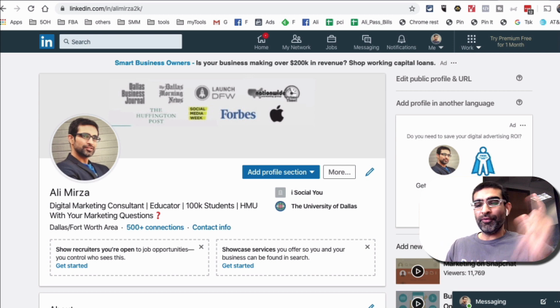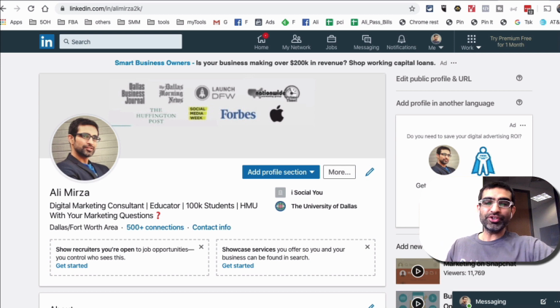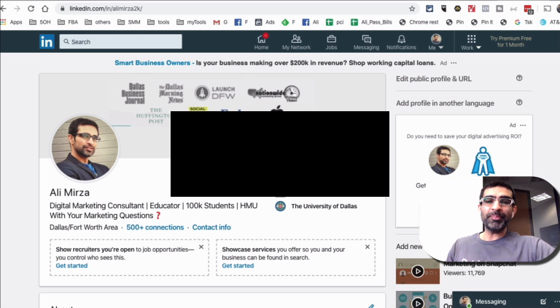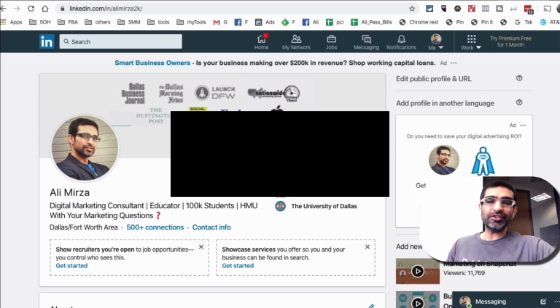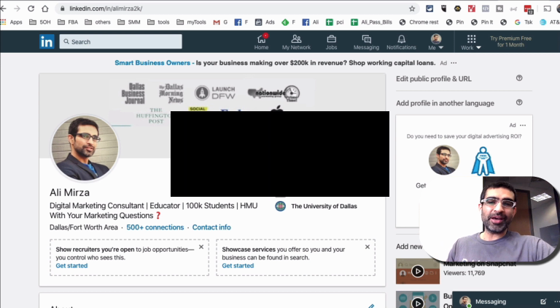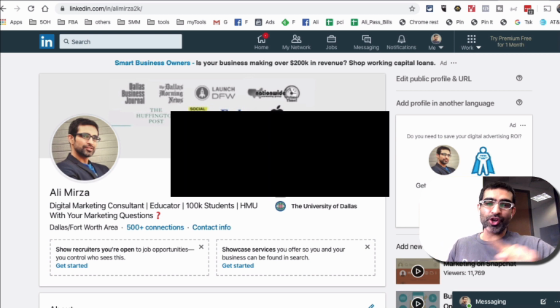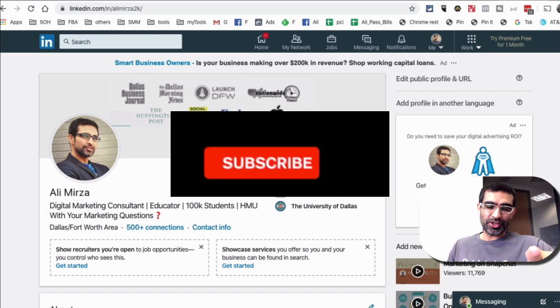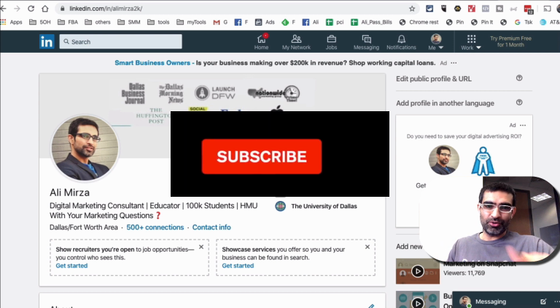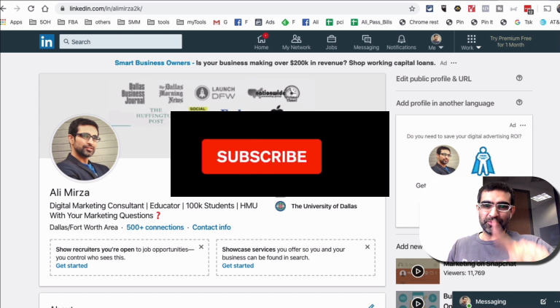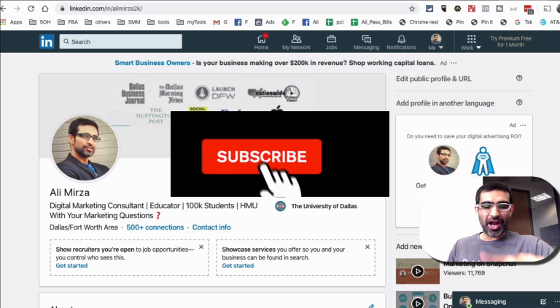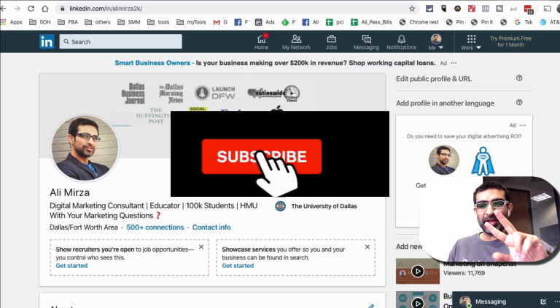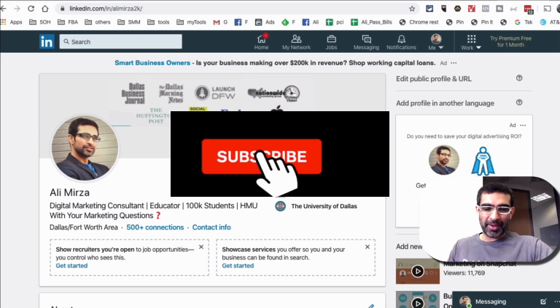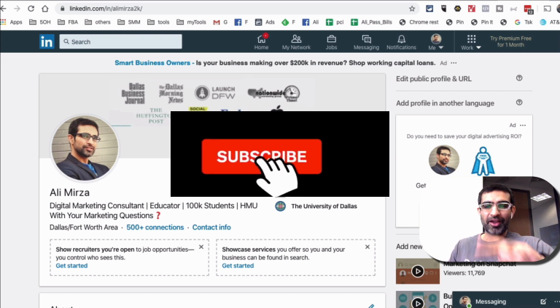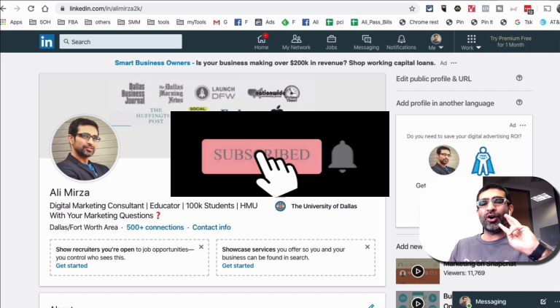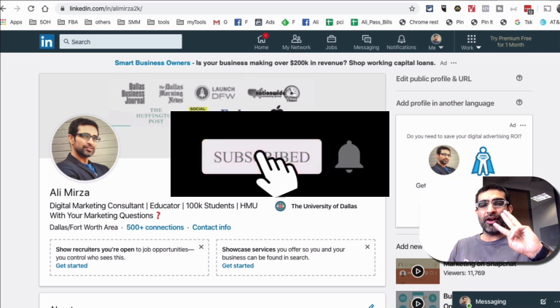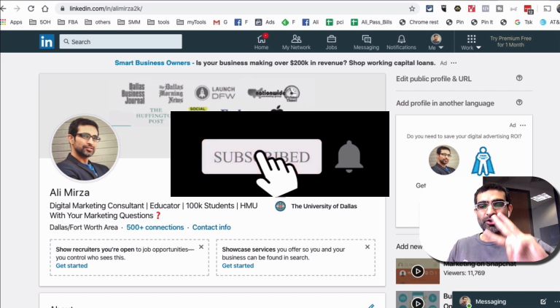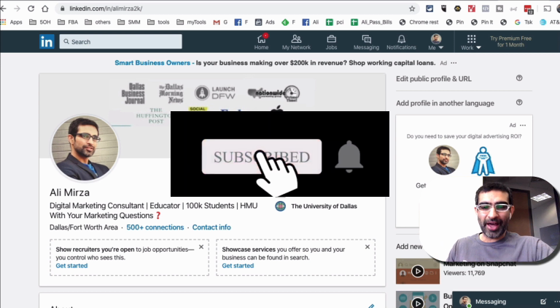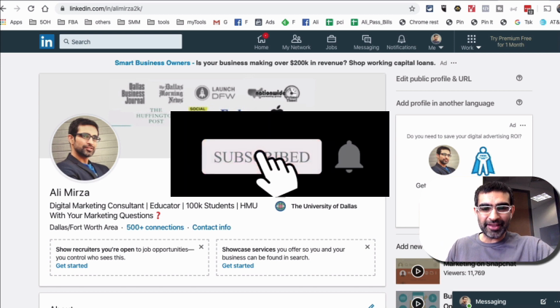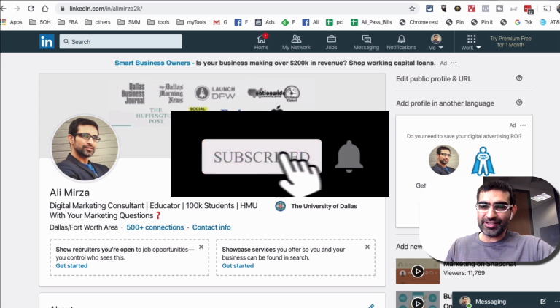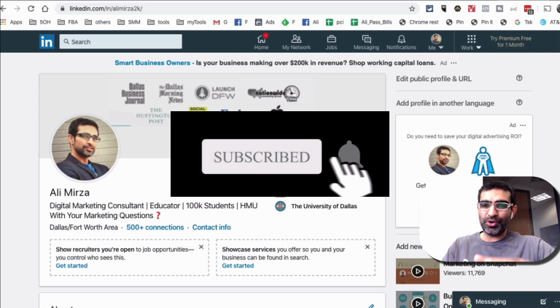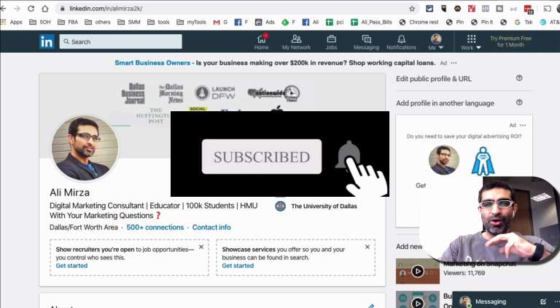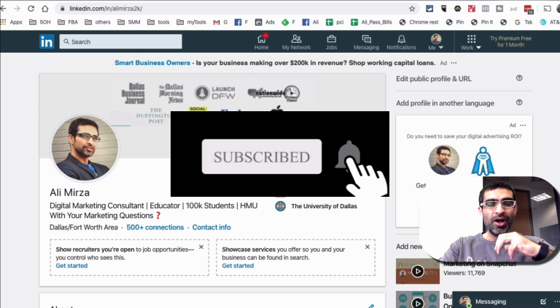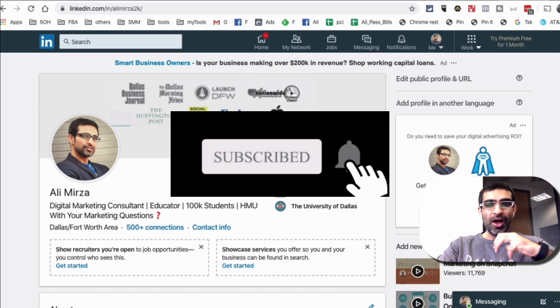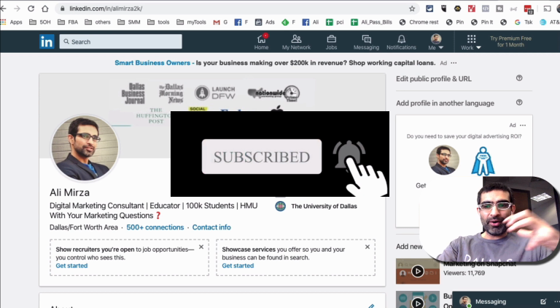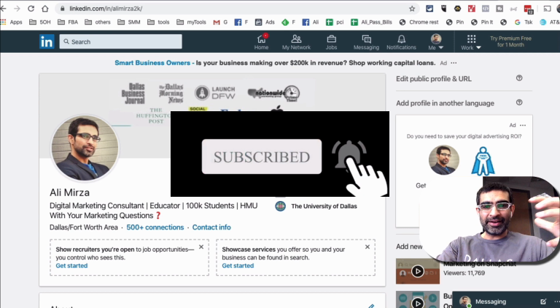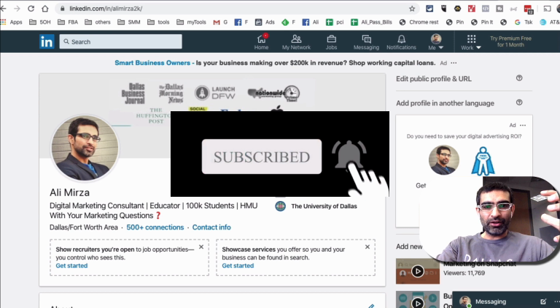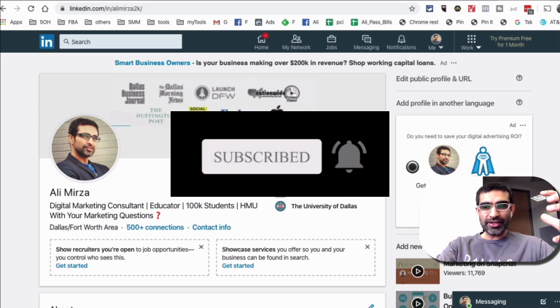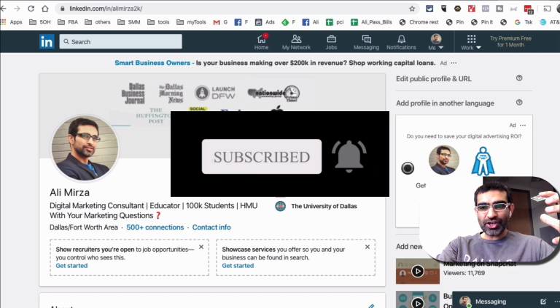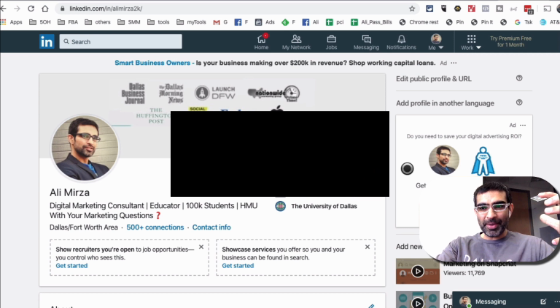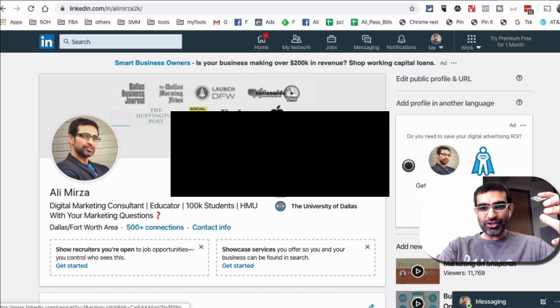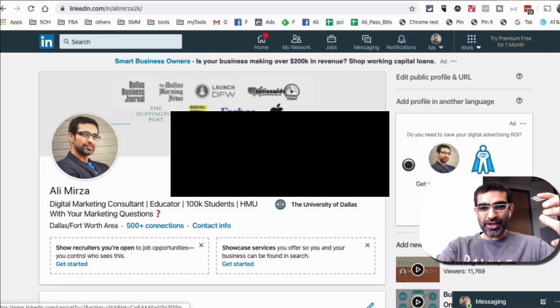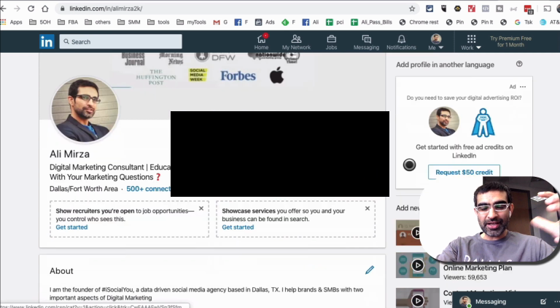Before we jump into the demo, subscribe, hit the bell icon, and also like this video. Now let's jump into this.